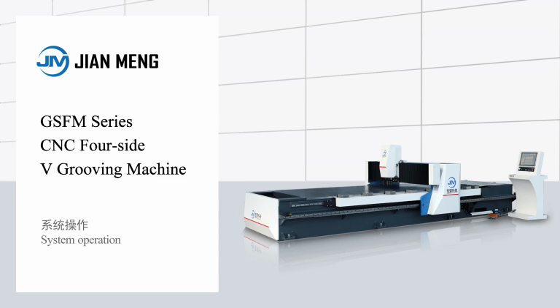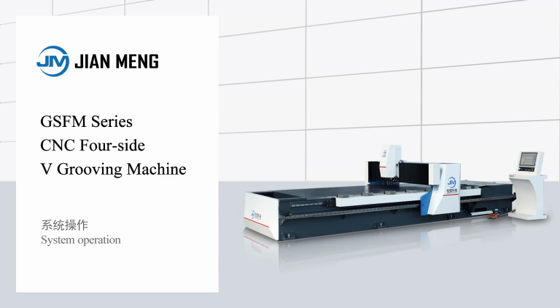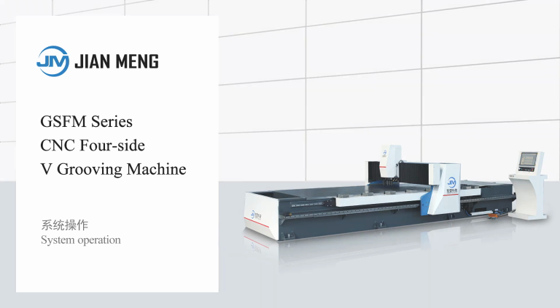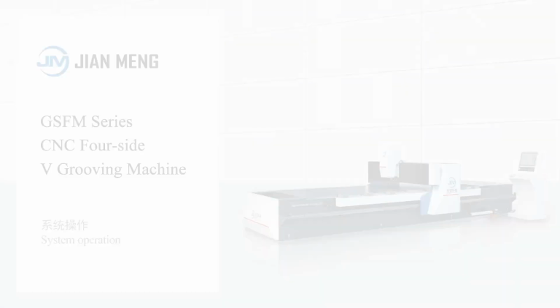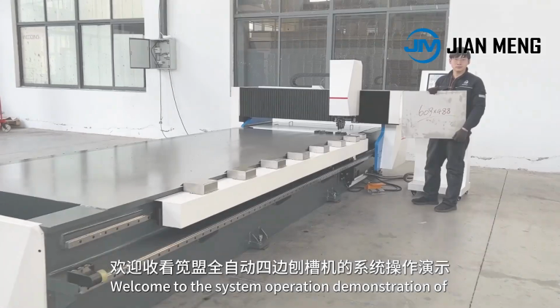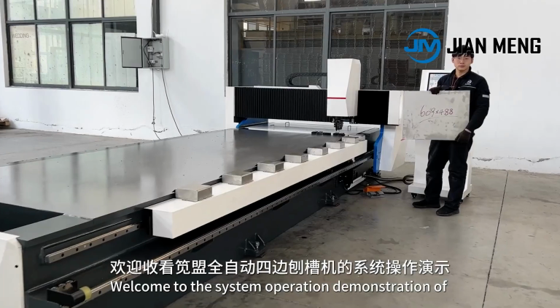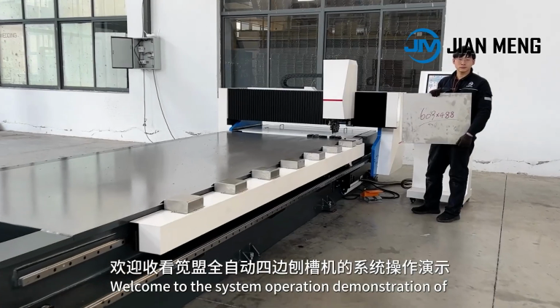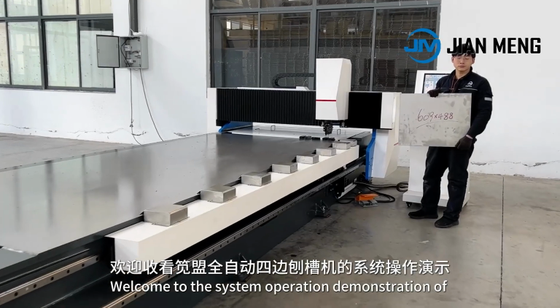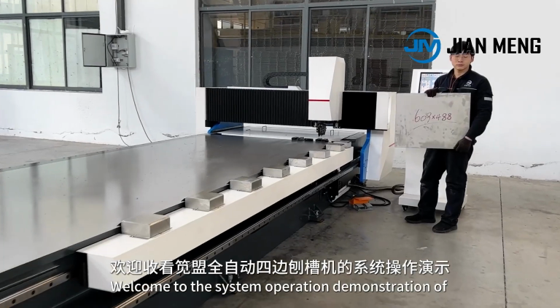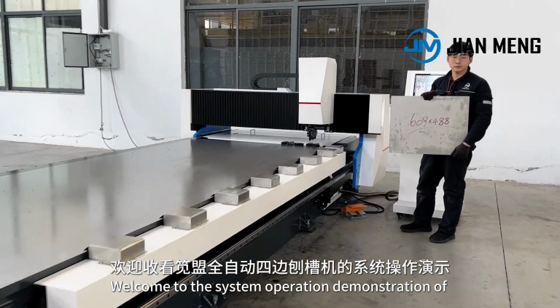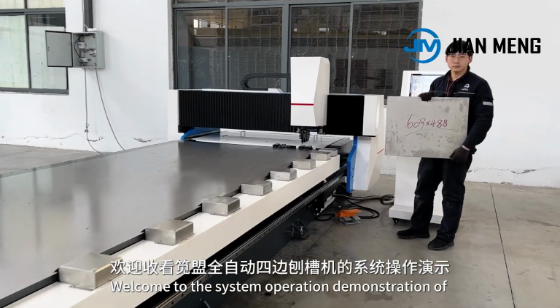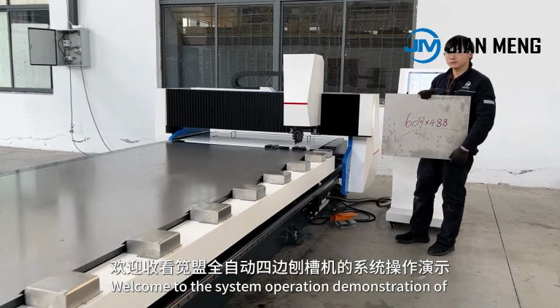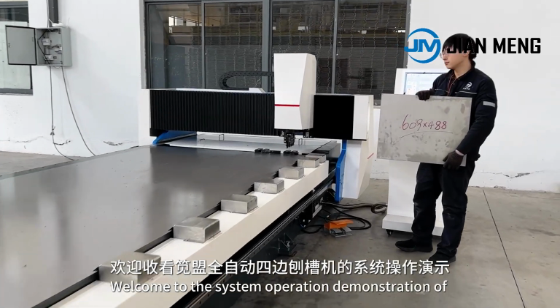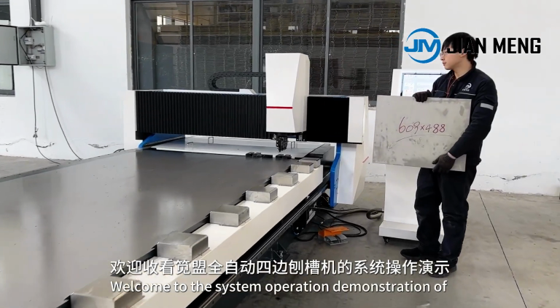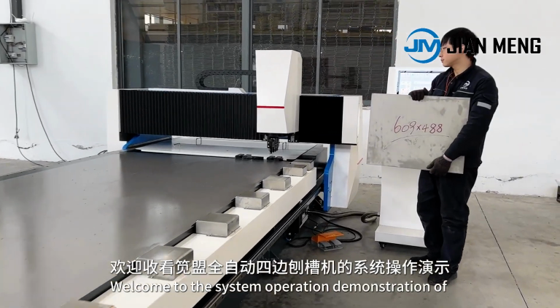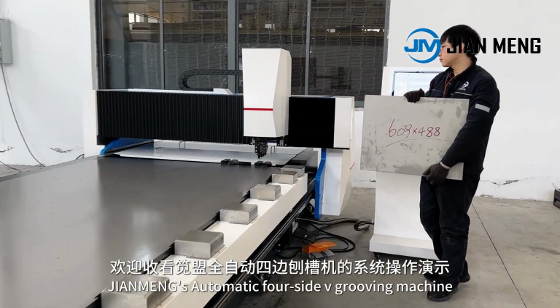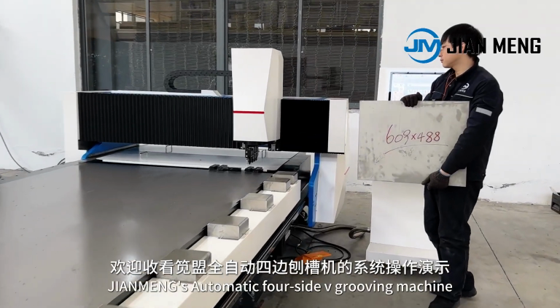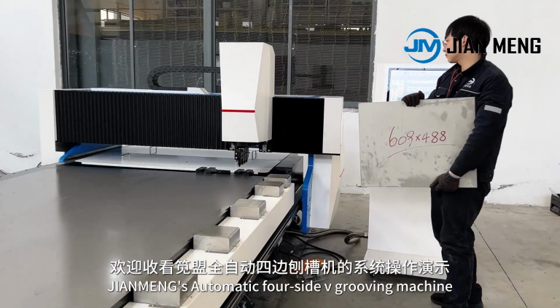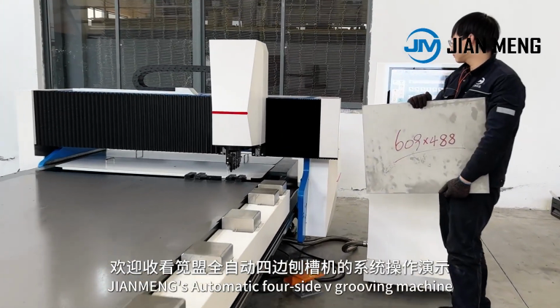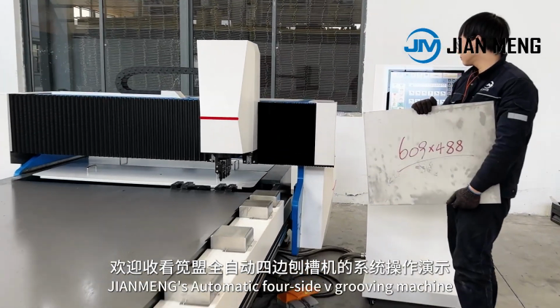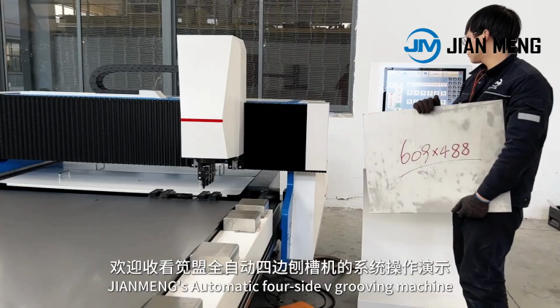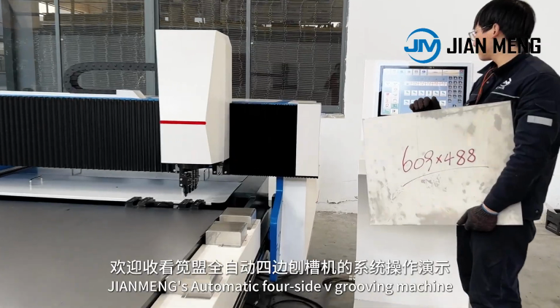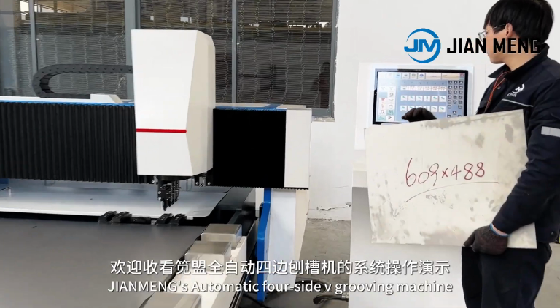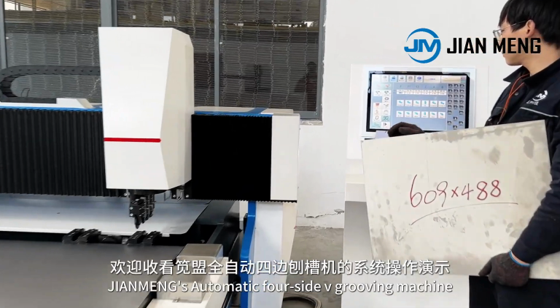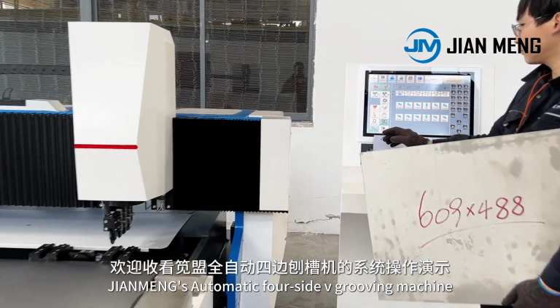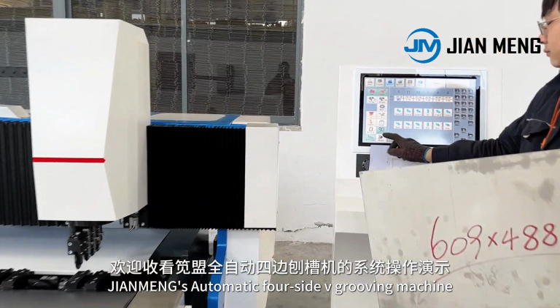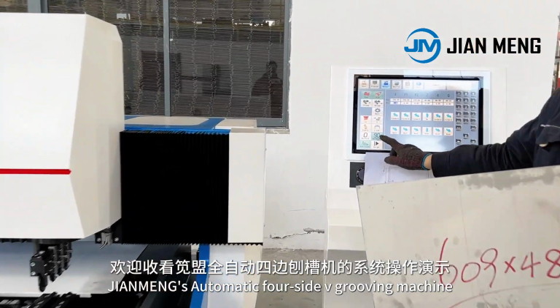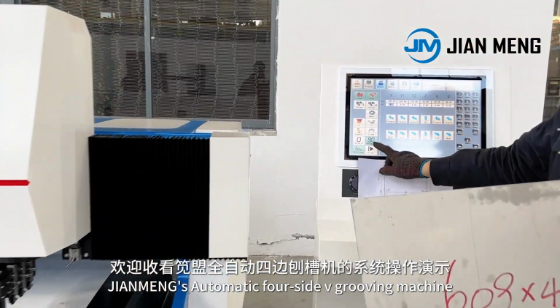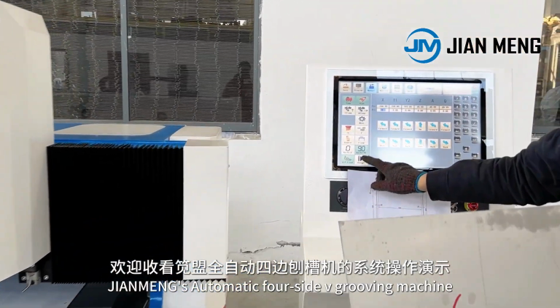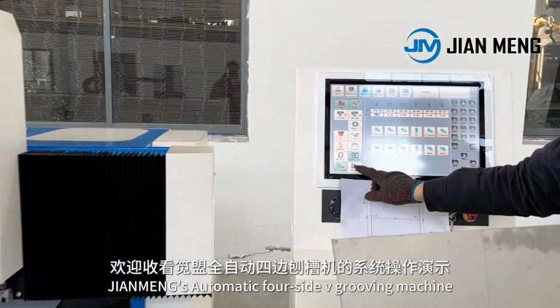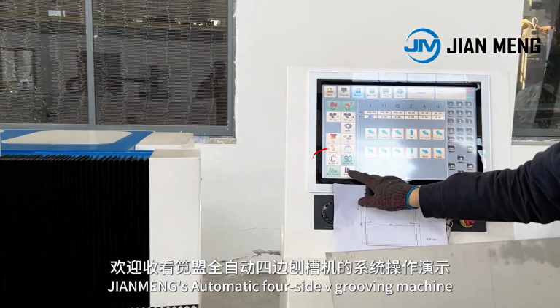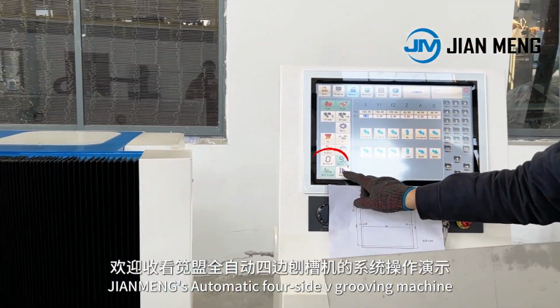Welcome to the system operation demonstration of Jian Meng's automatic four-side V-grooving machine.